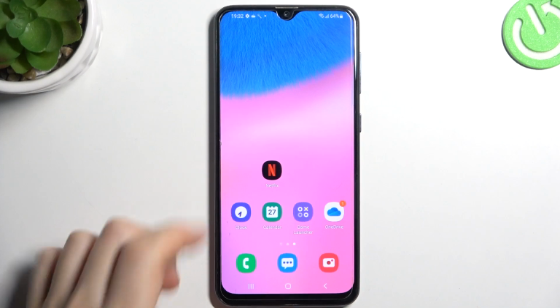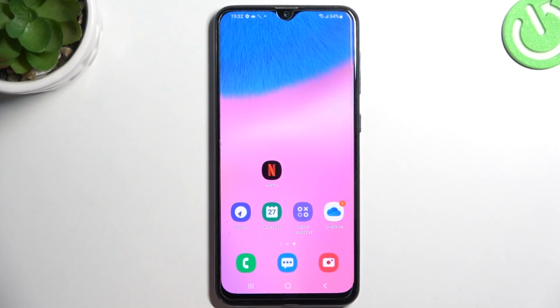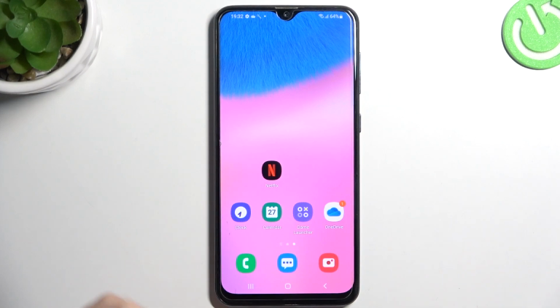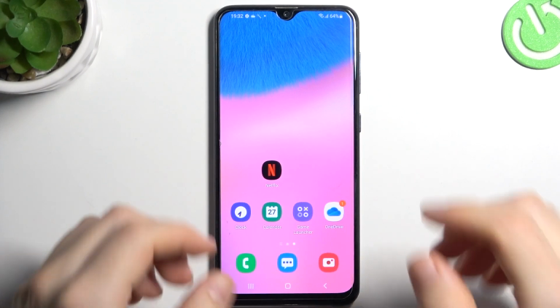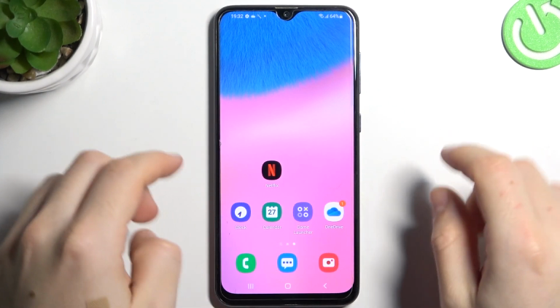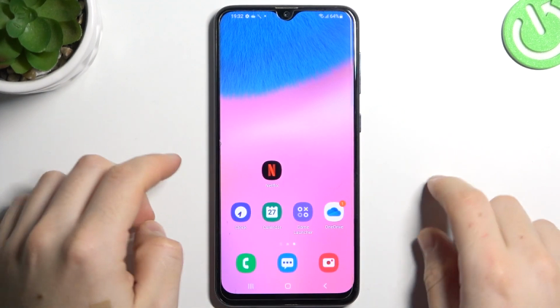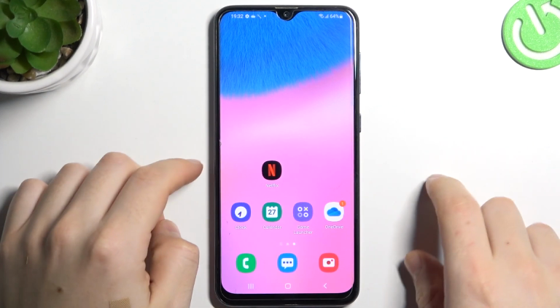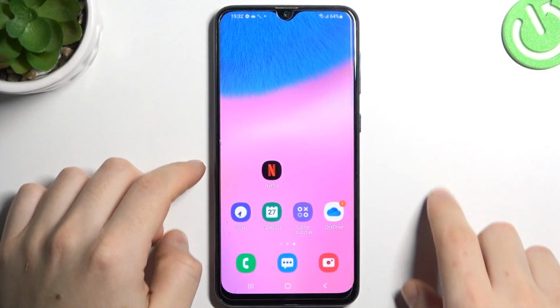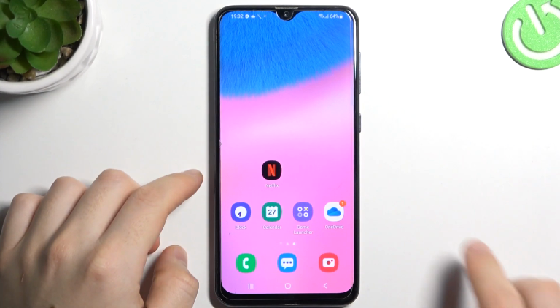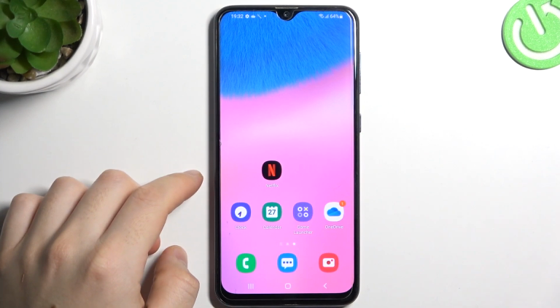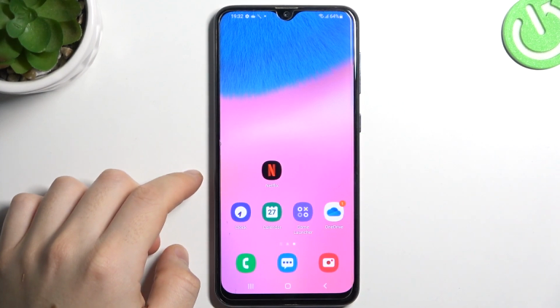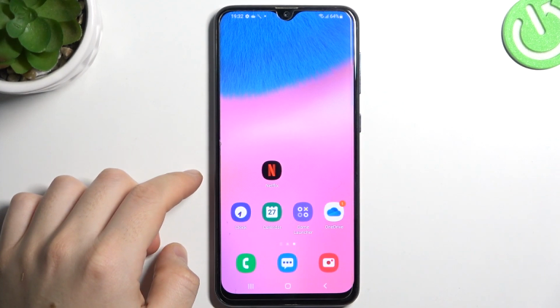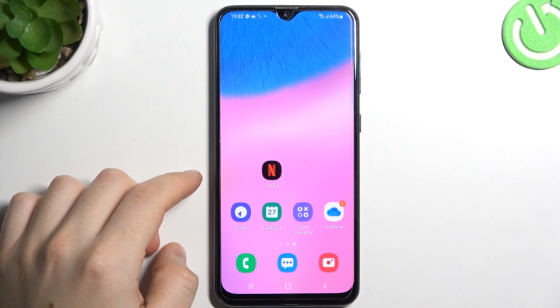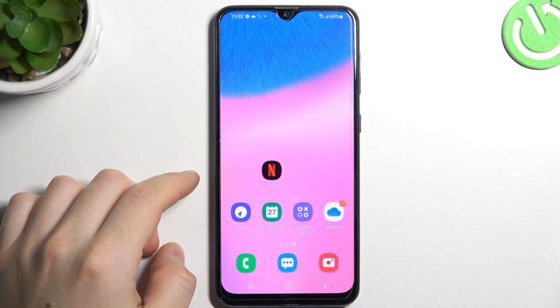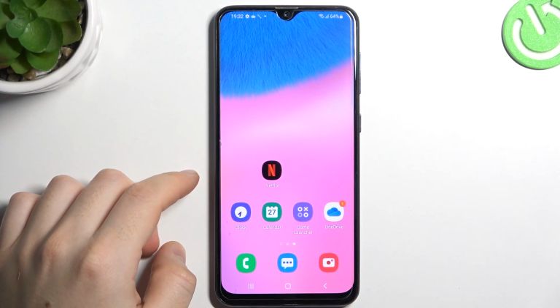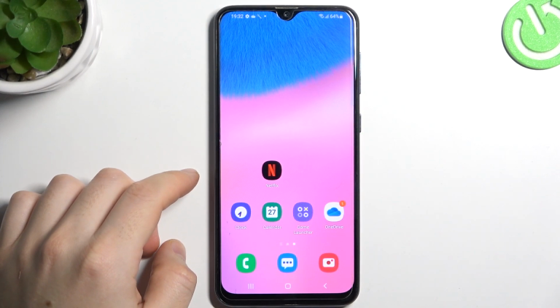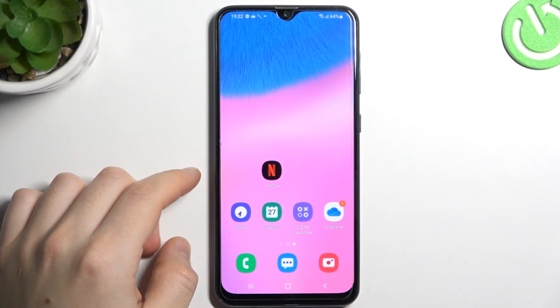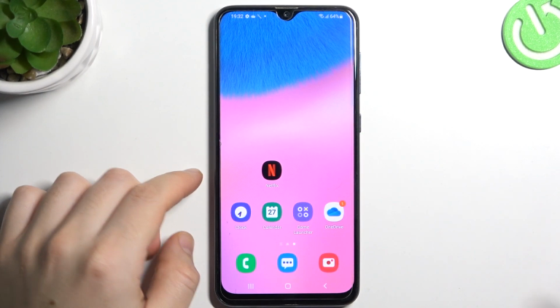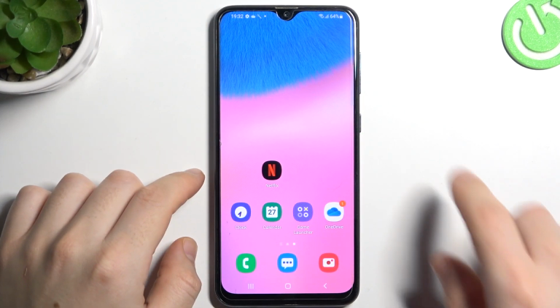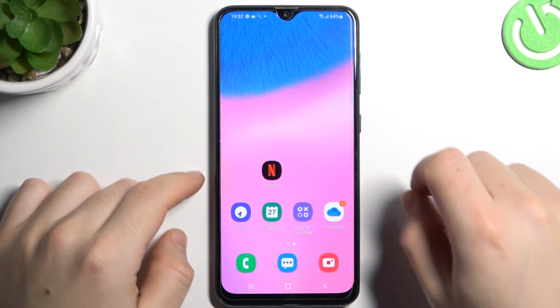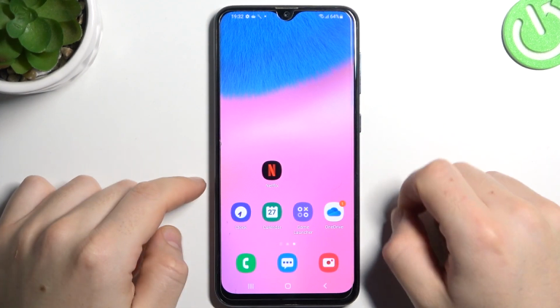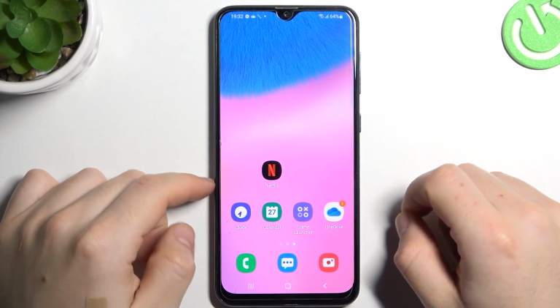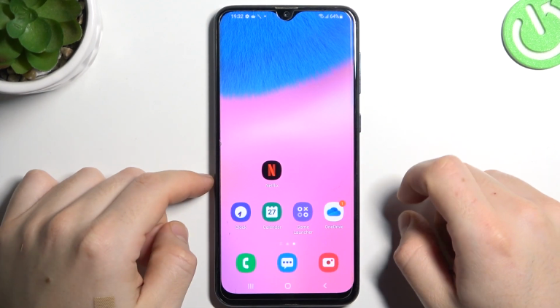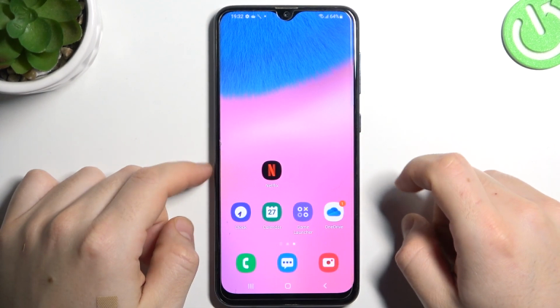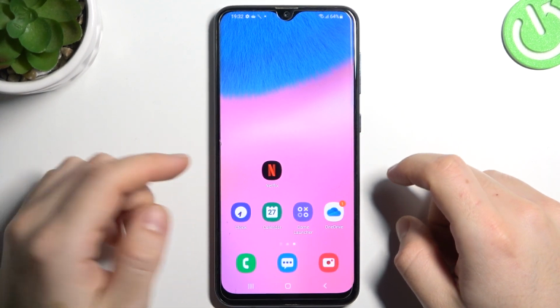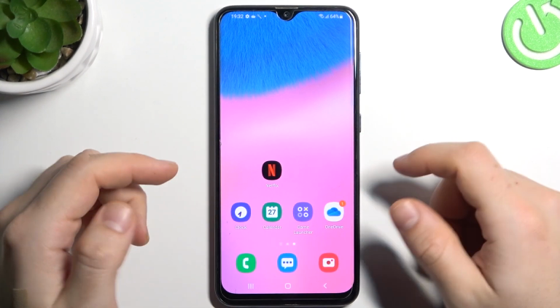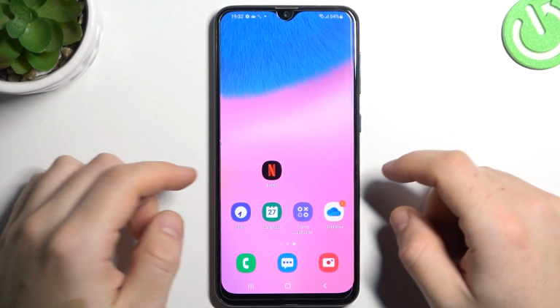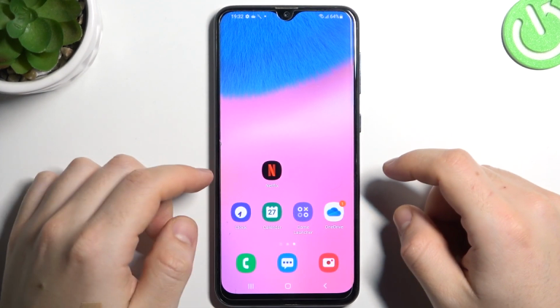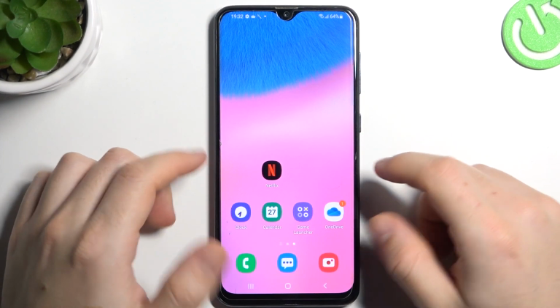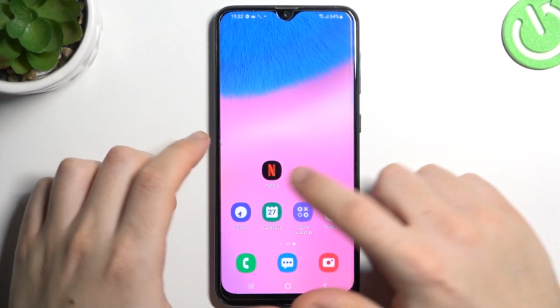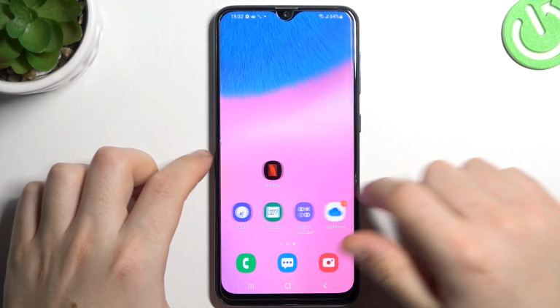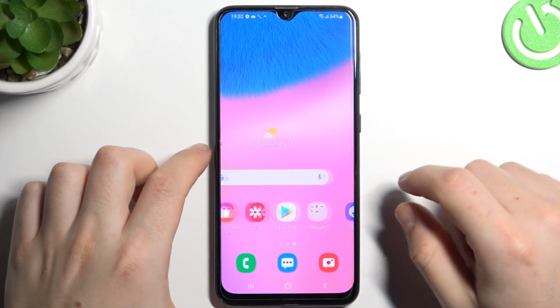Hello guys, today I'm going to show you a few tips to do if you cannot find your Bluetooth accessory on Samsung Galaxy A30s.